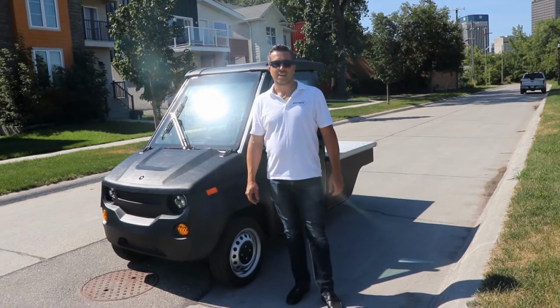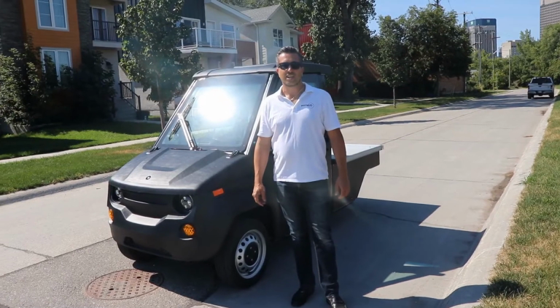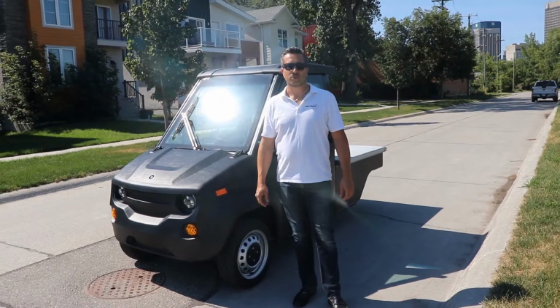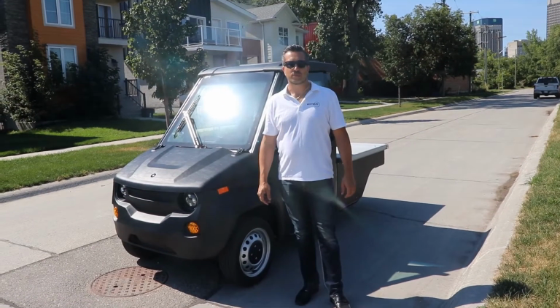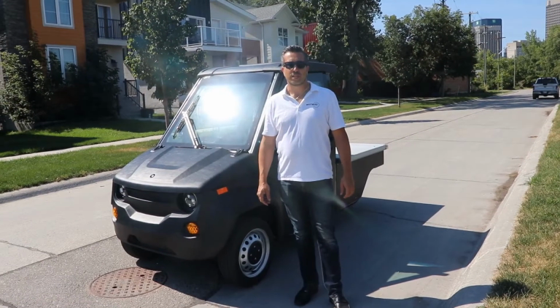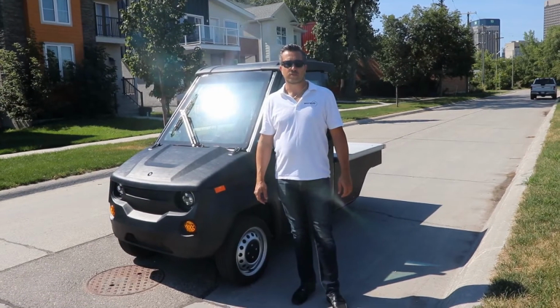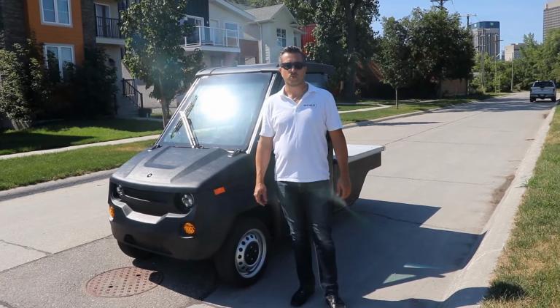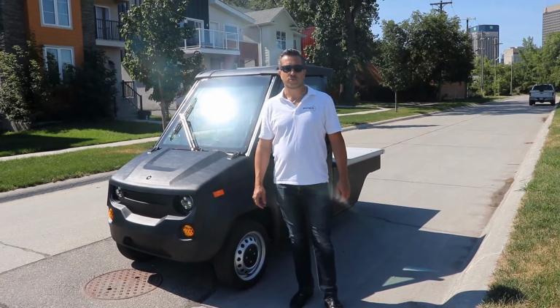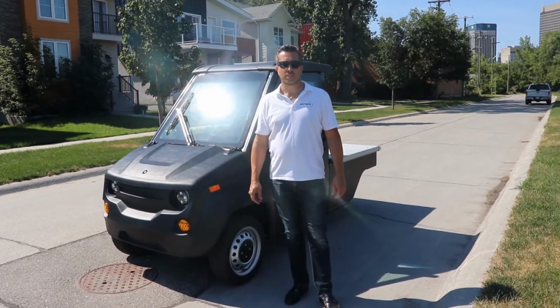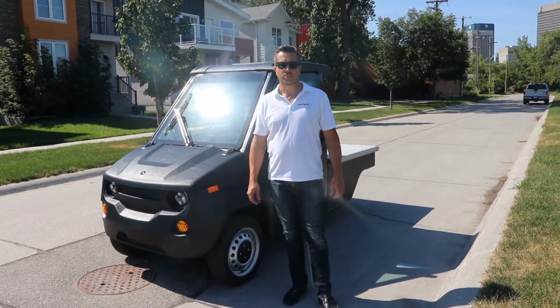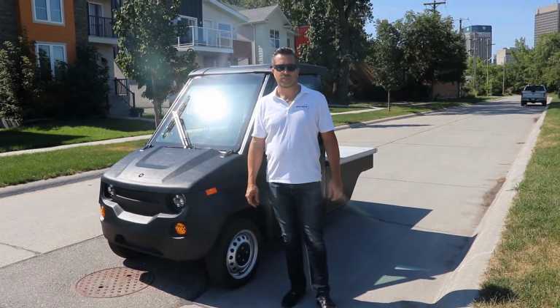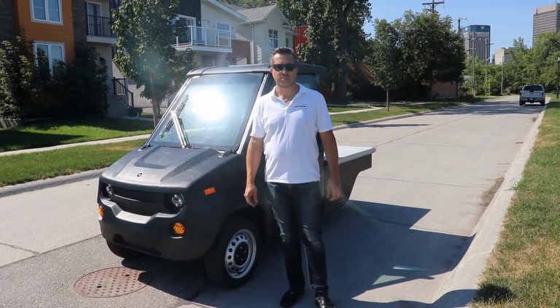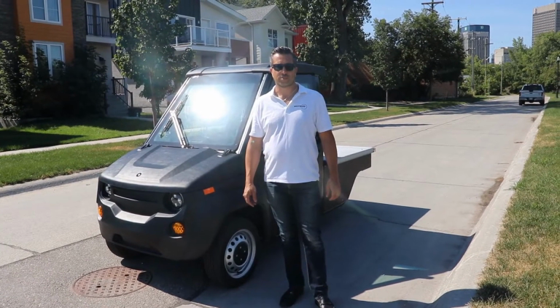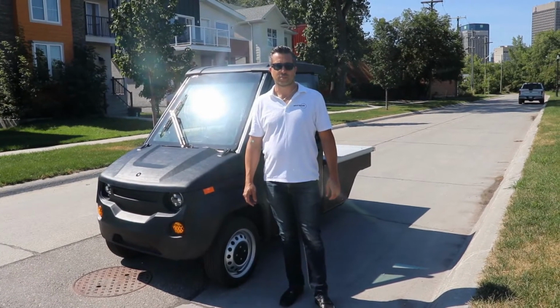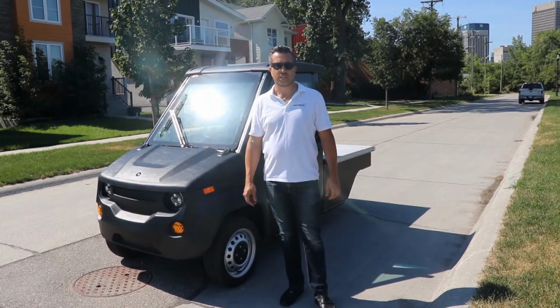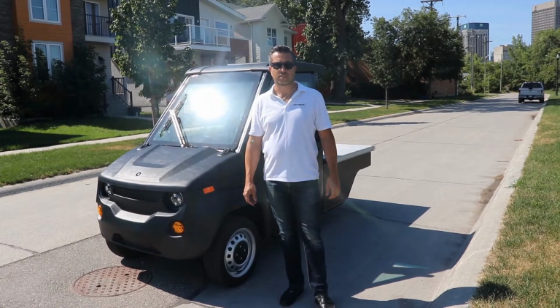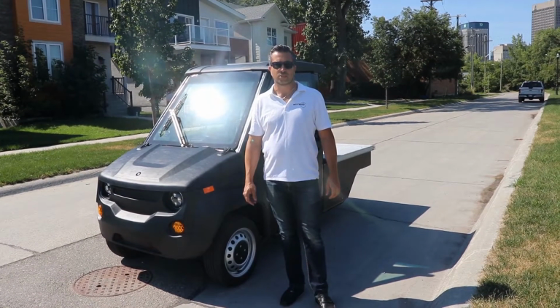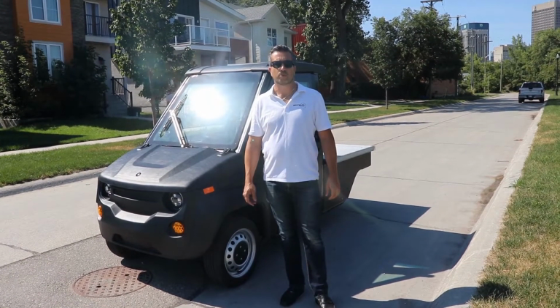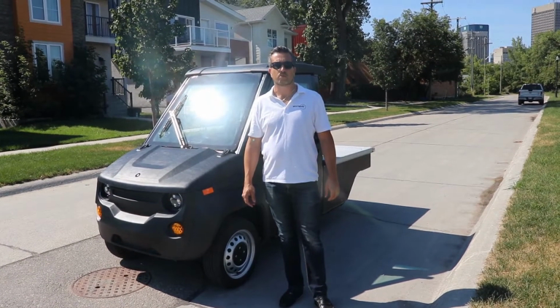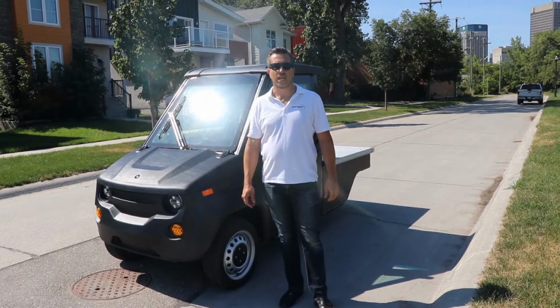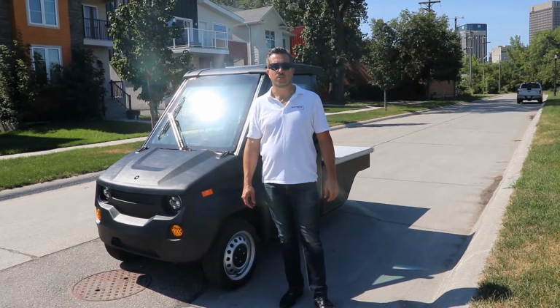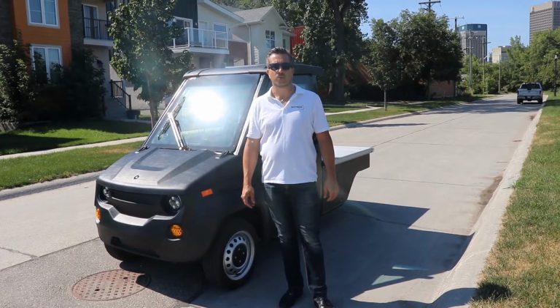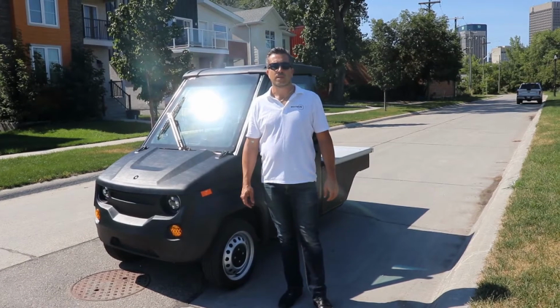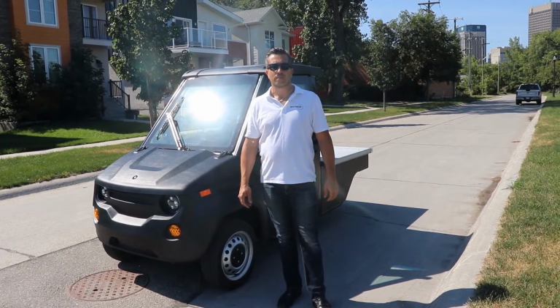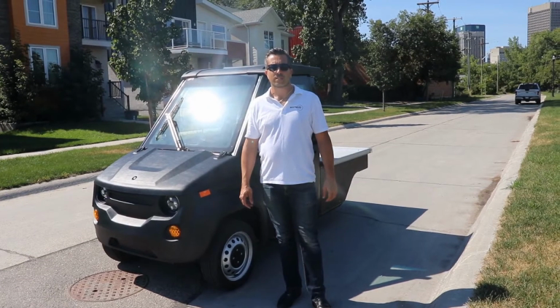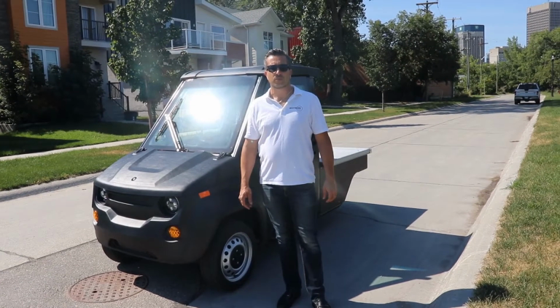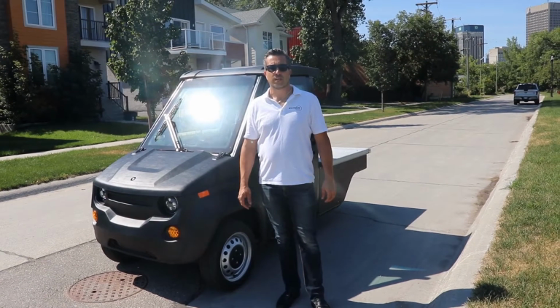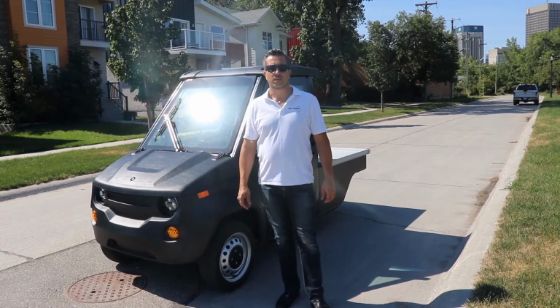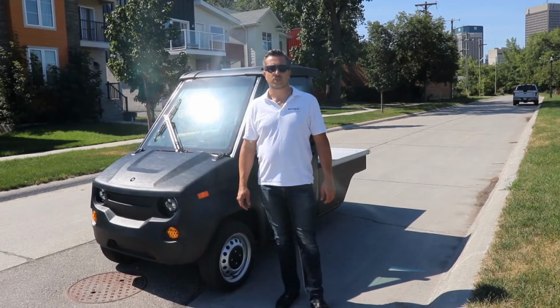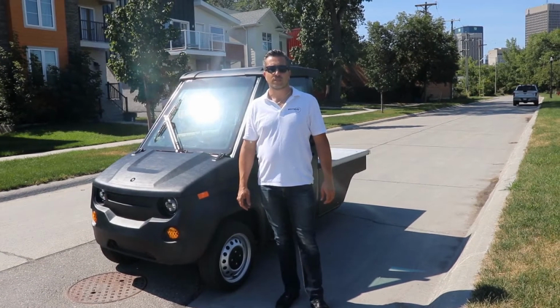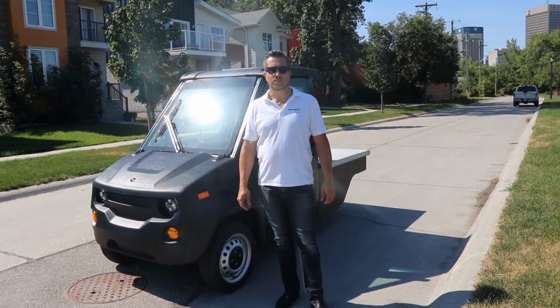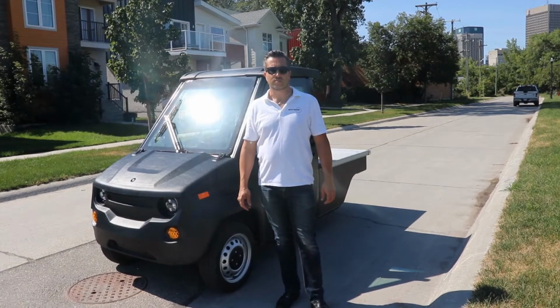Hi, I'm Chris Franz from Westward Industries and I'm here today to talk to you about our brand new Max 3 electric vehicle.